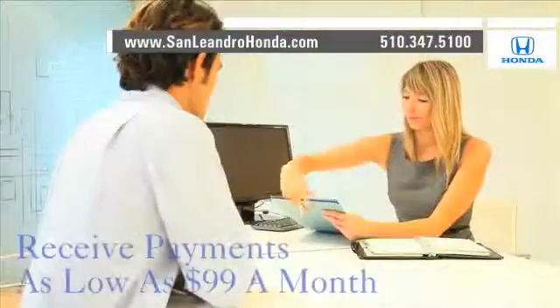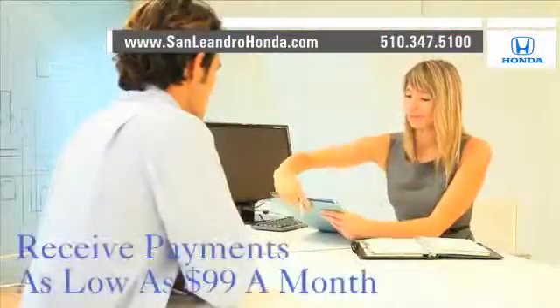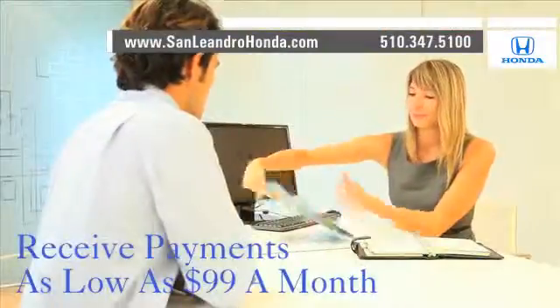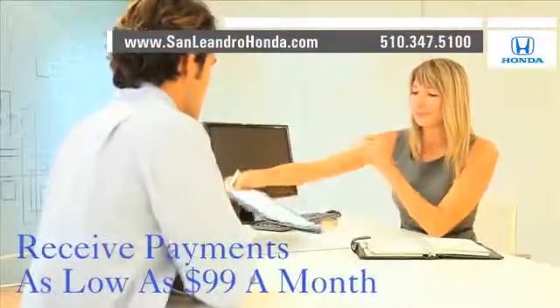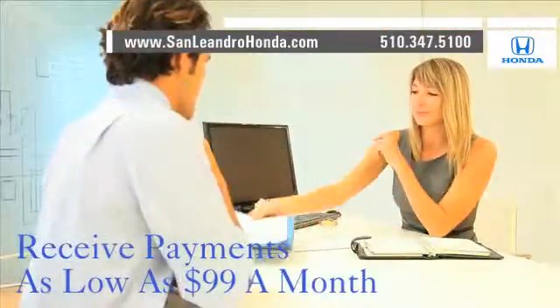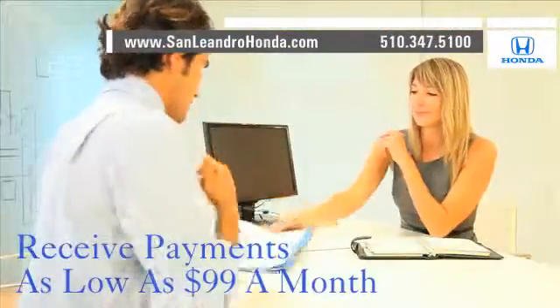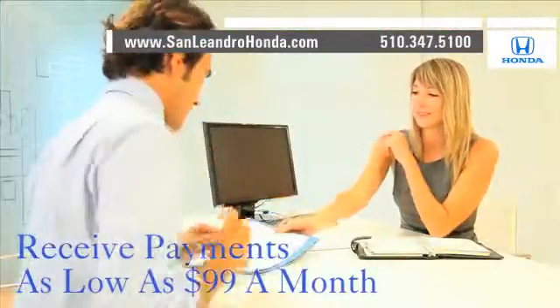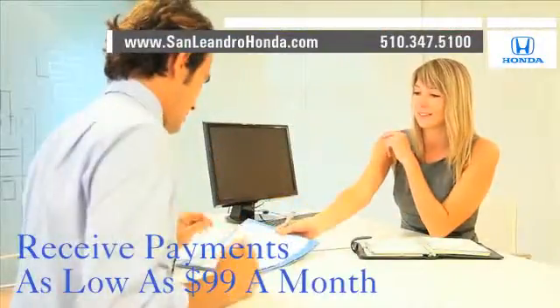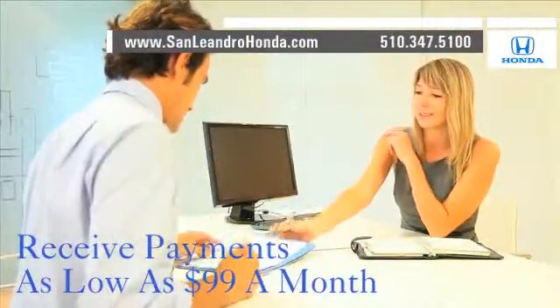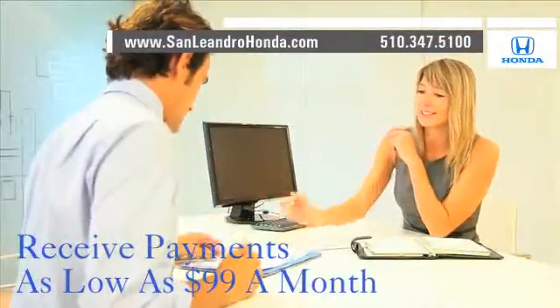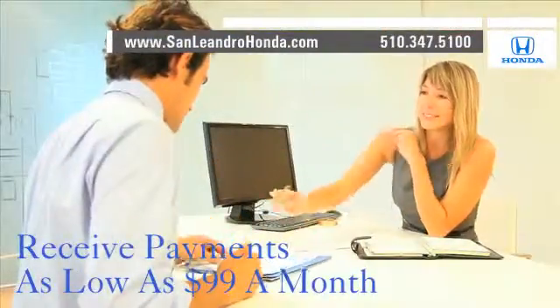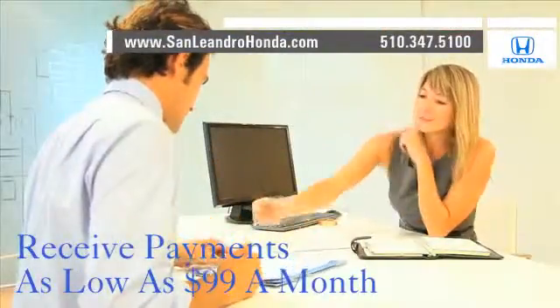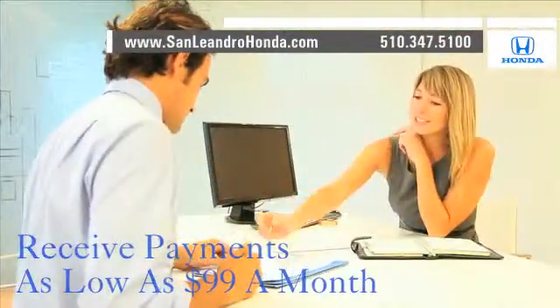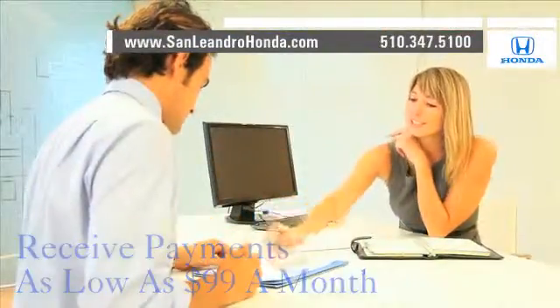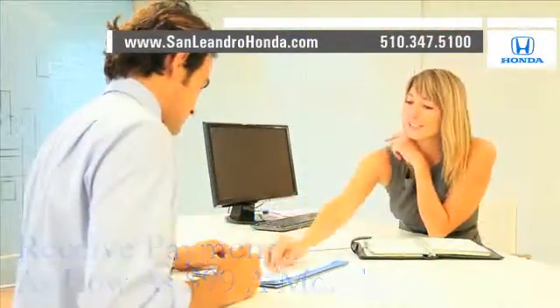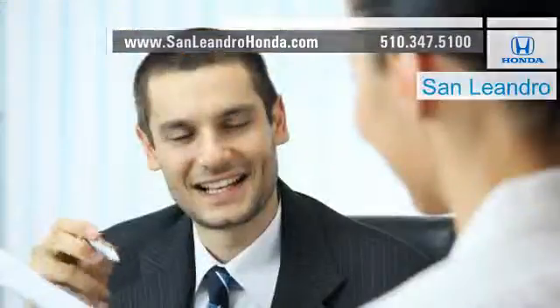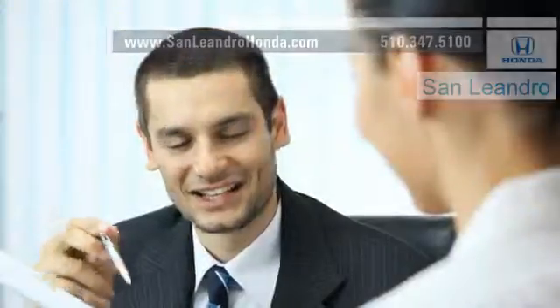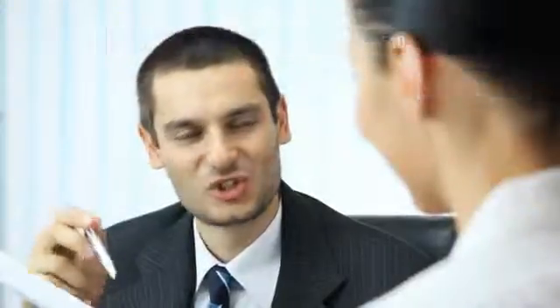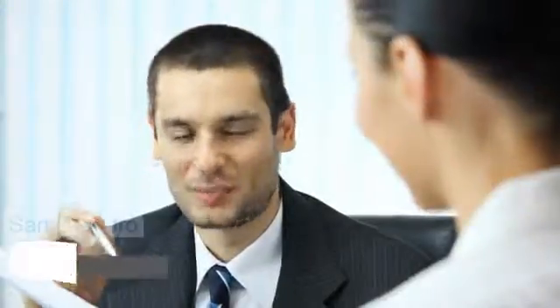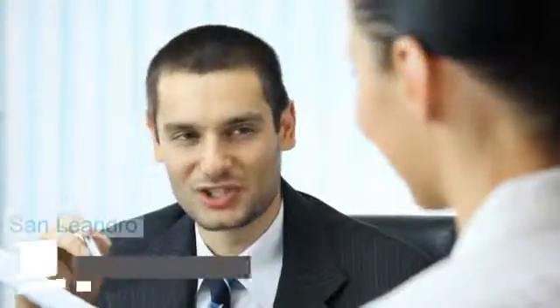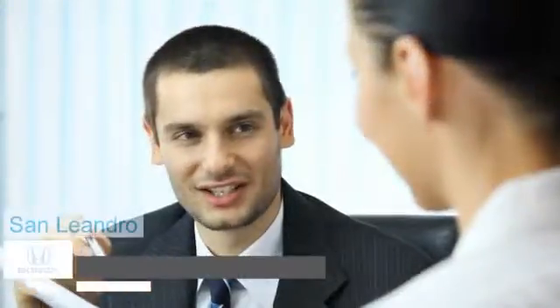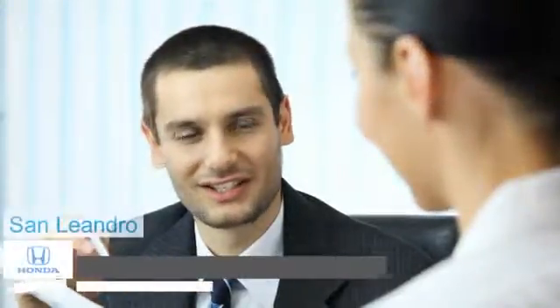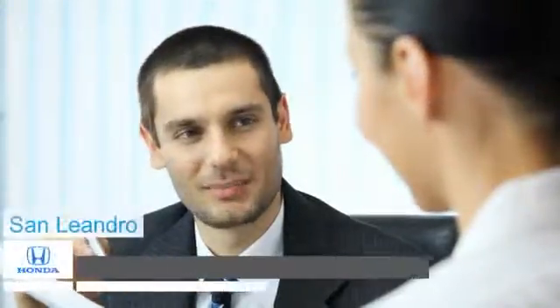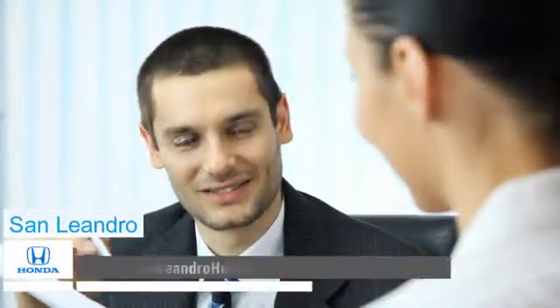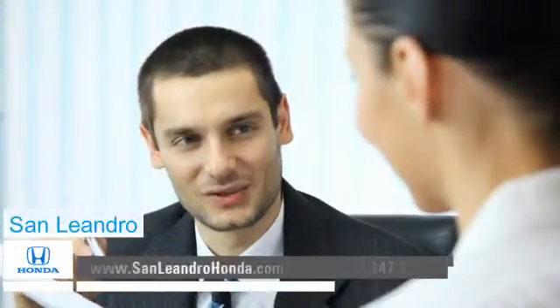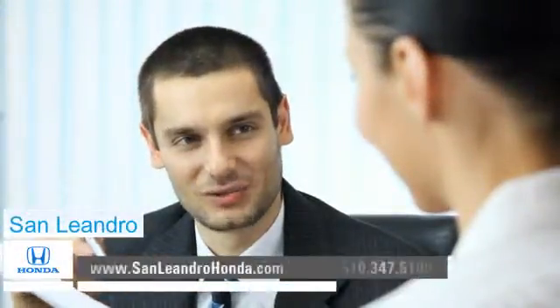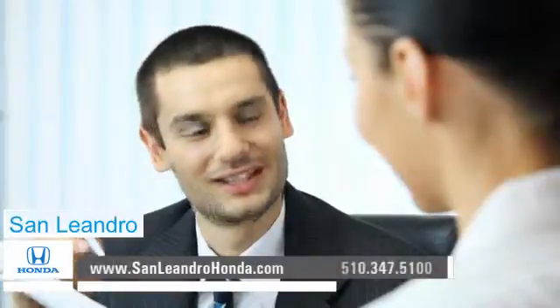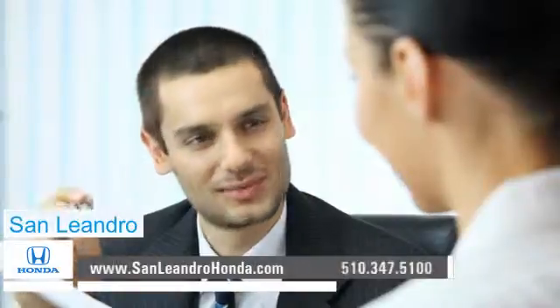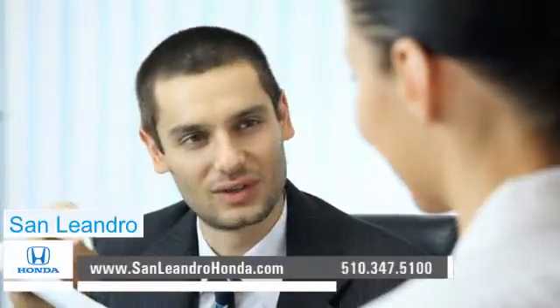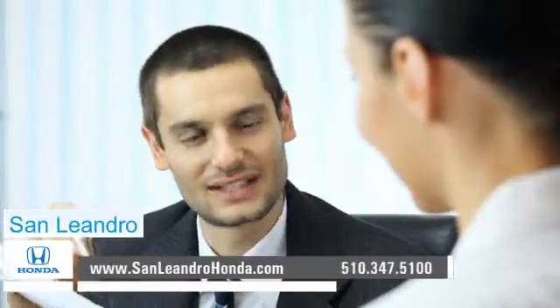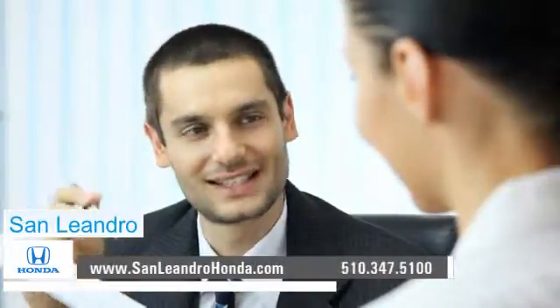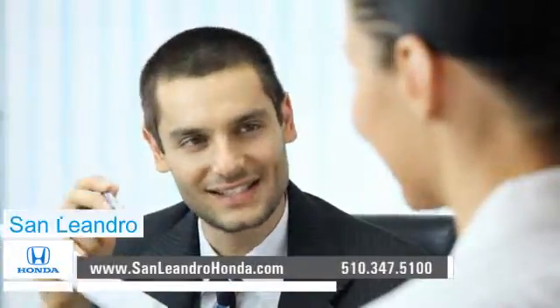Receive payments as low as $99 a month. Contact San Leandro Honda before supplies run out.